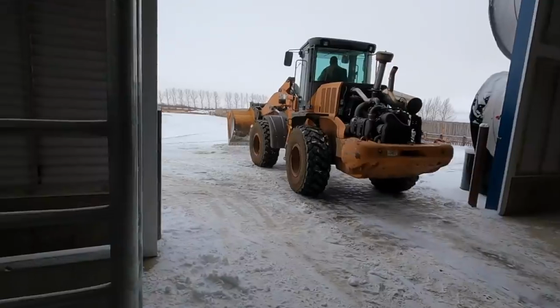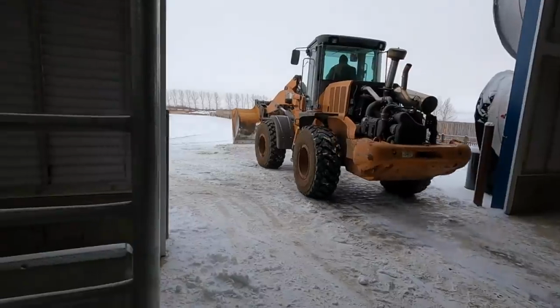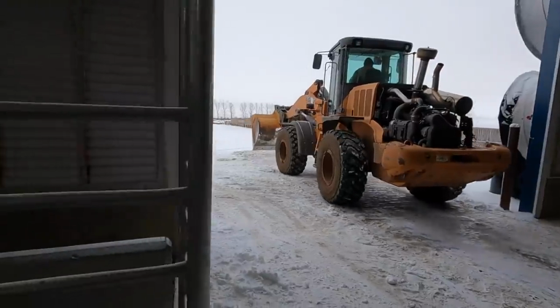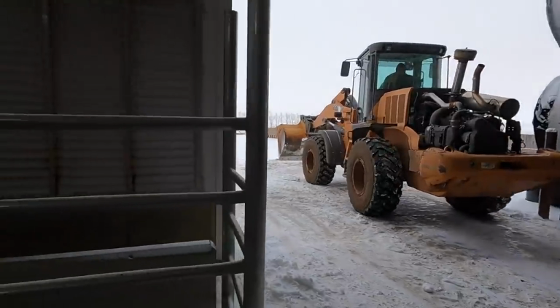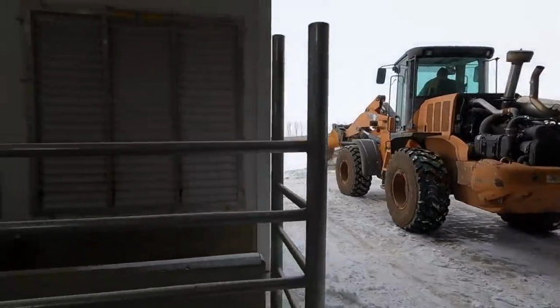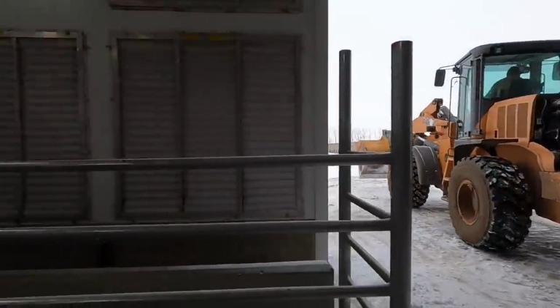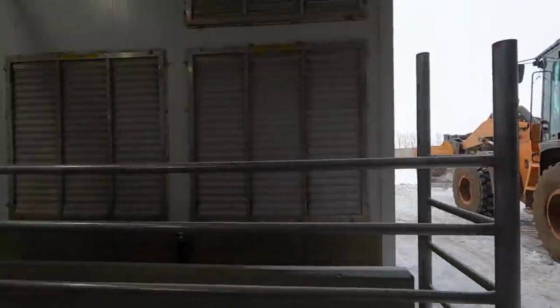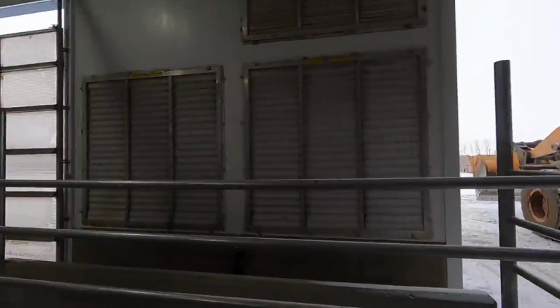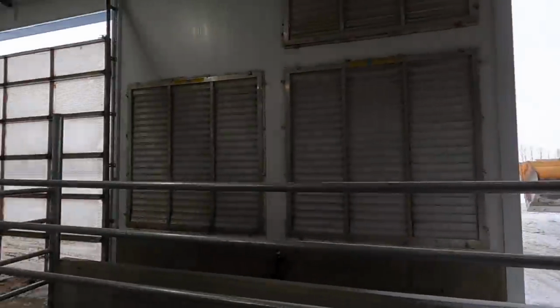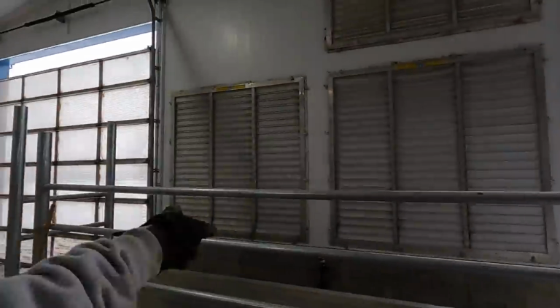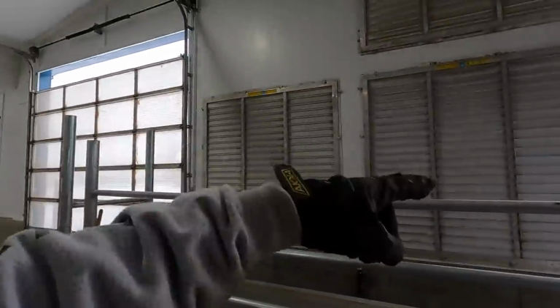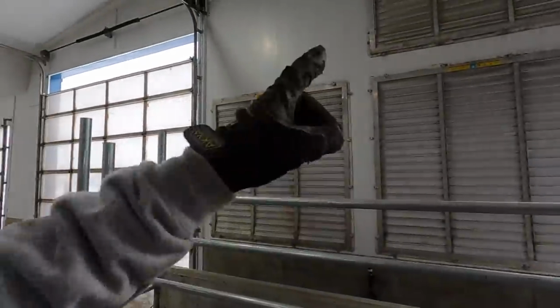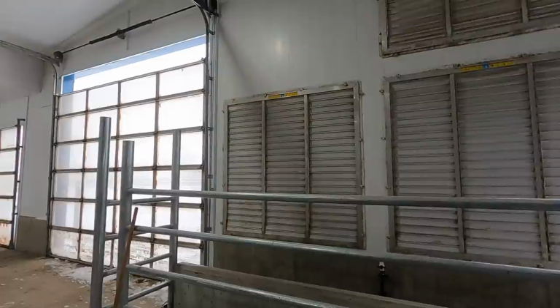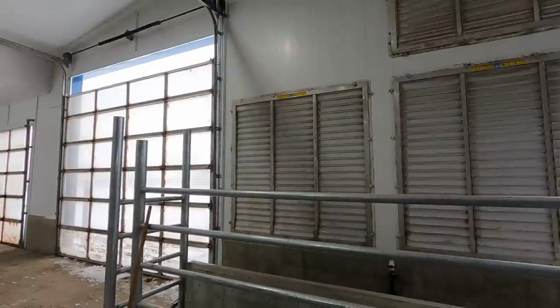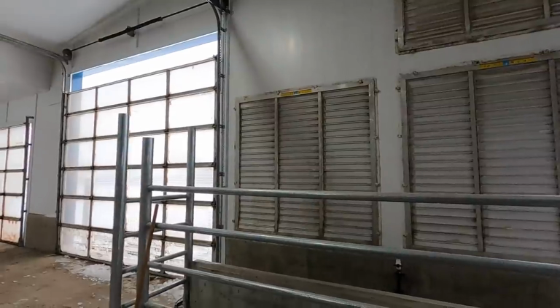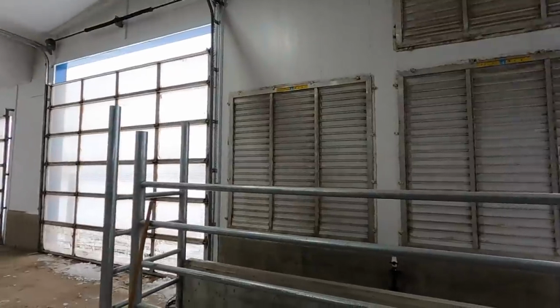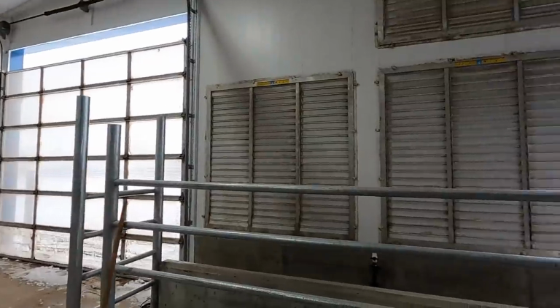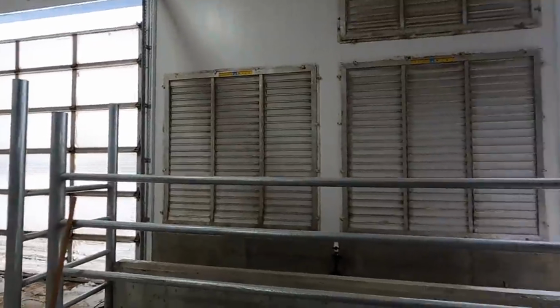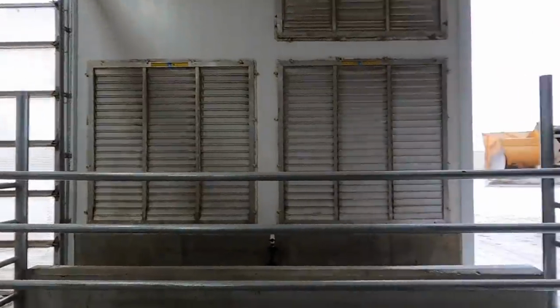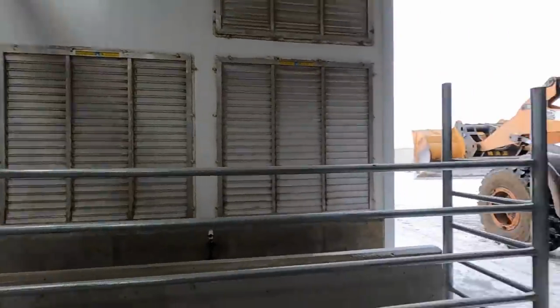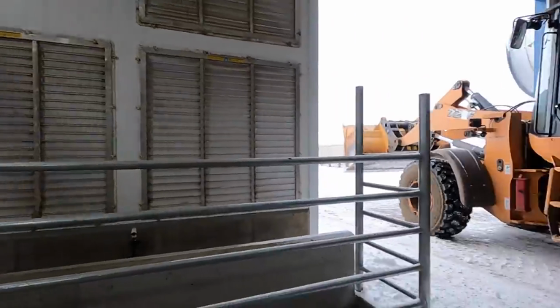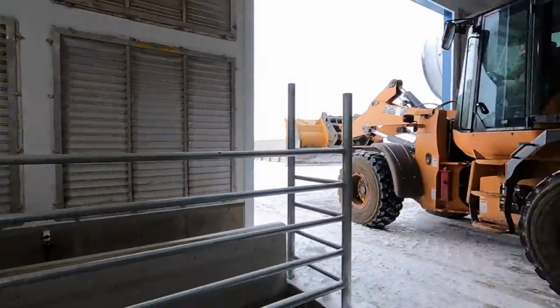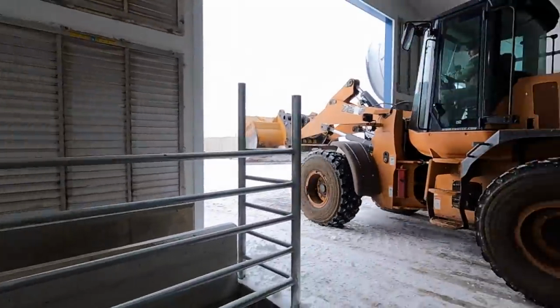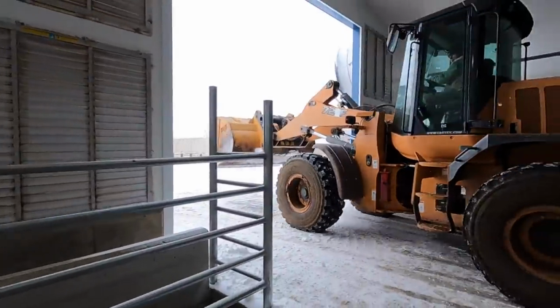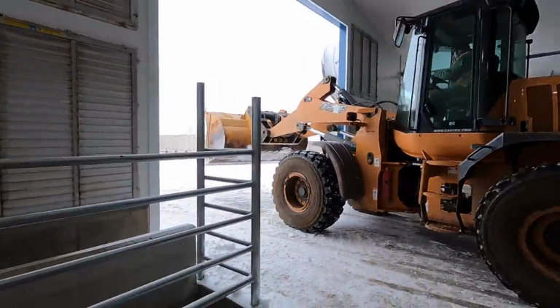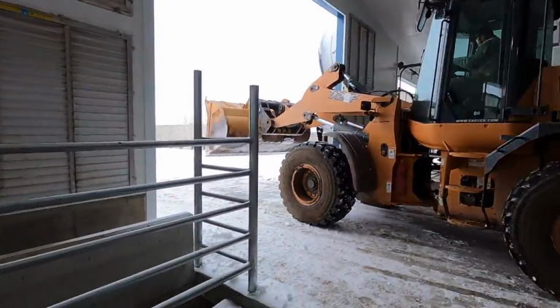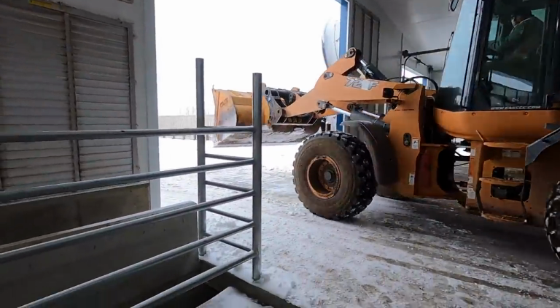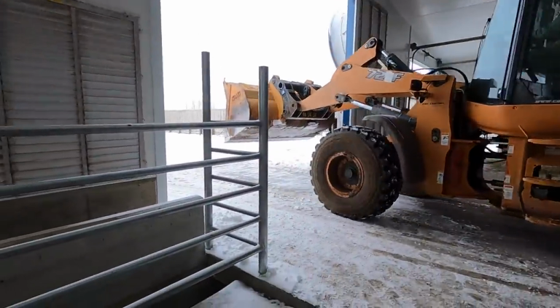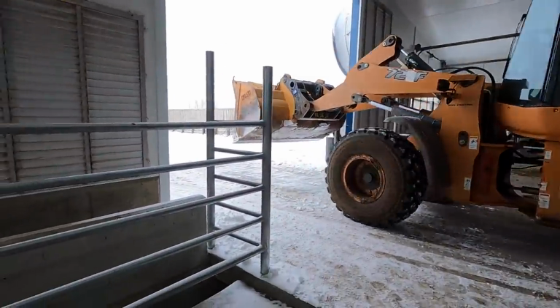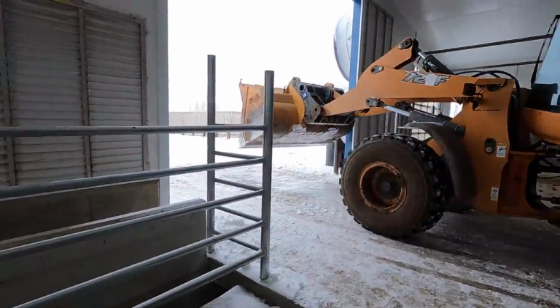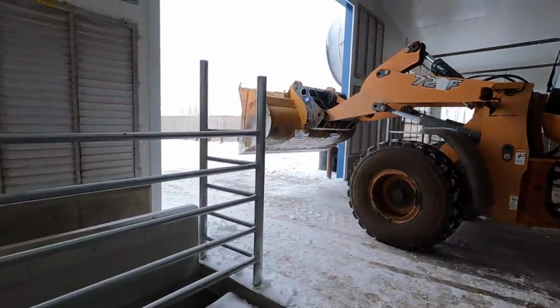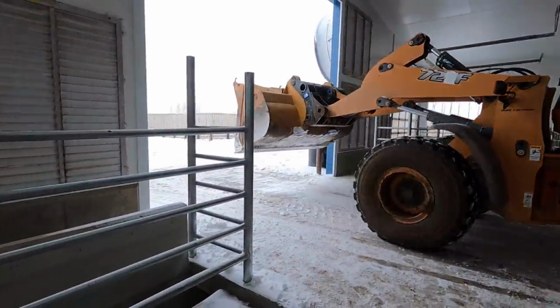We got all those insulation bats in the exhaust fans. Dad's just scraped the snow out of the barn.